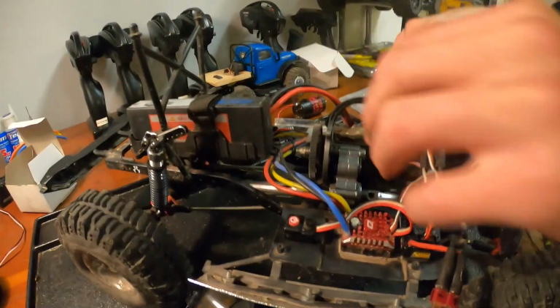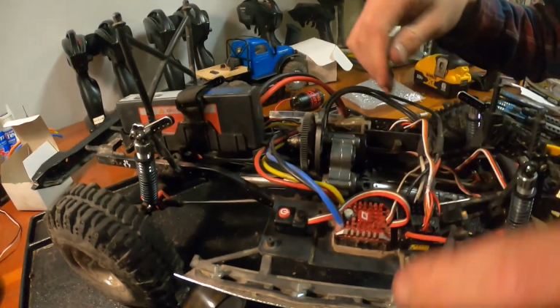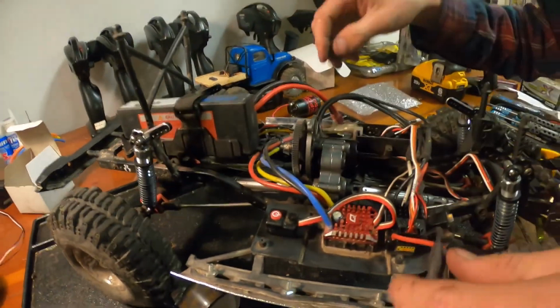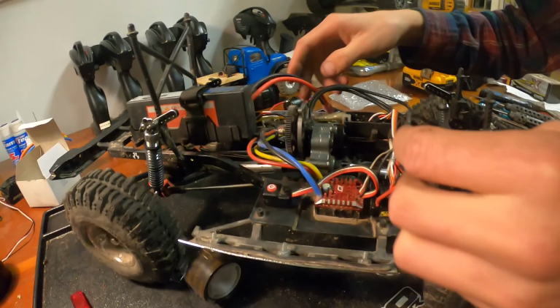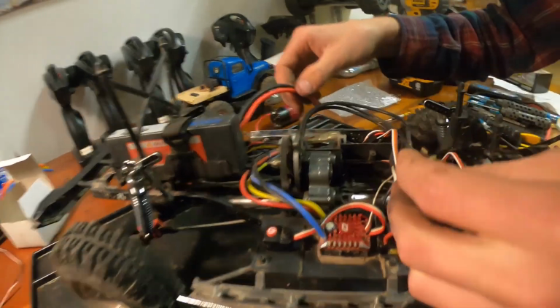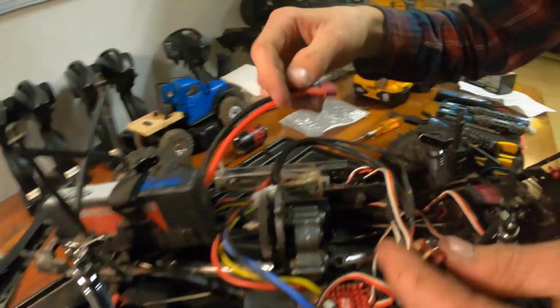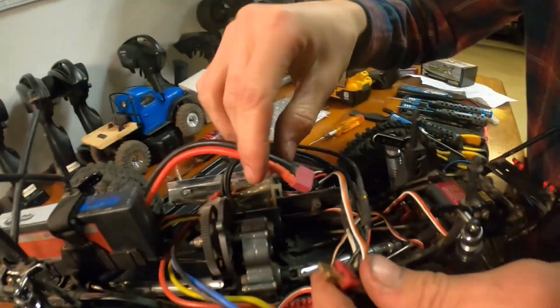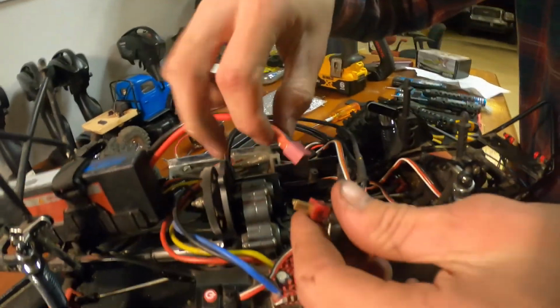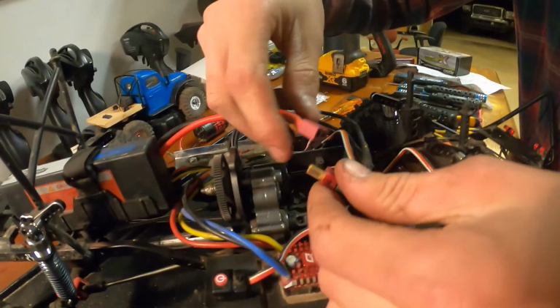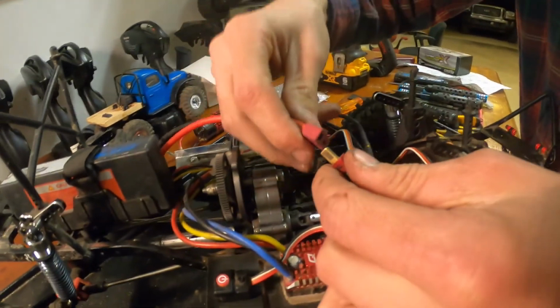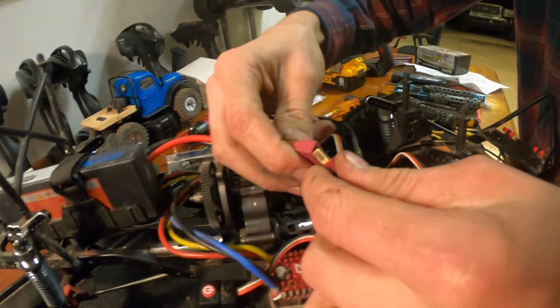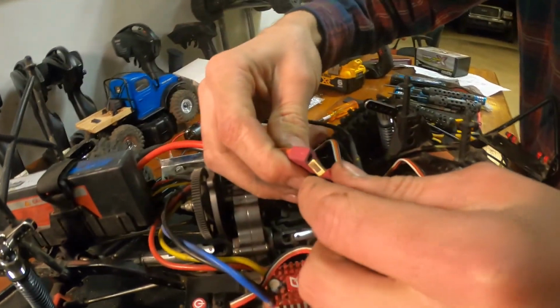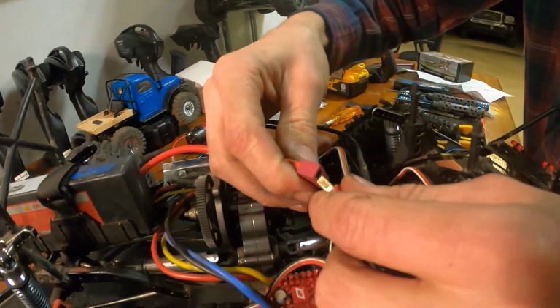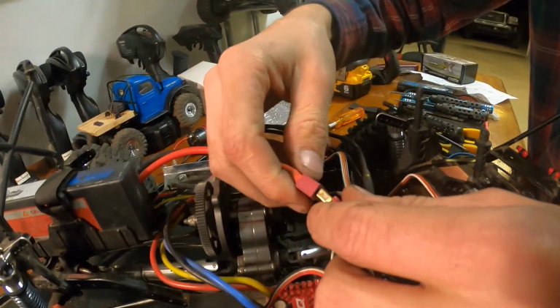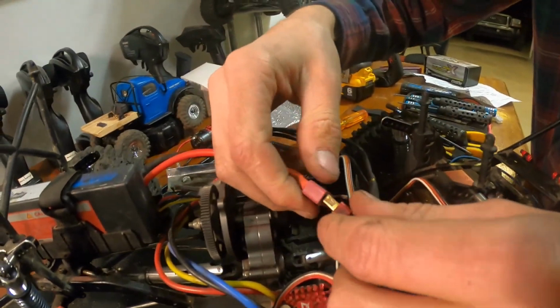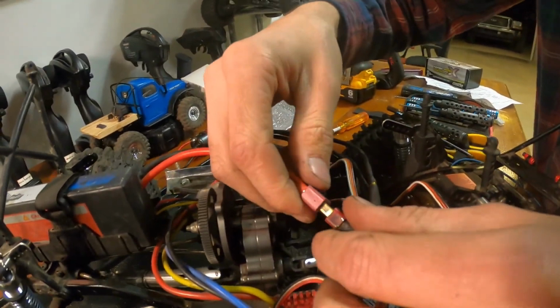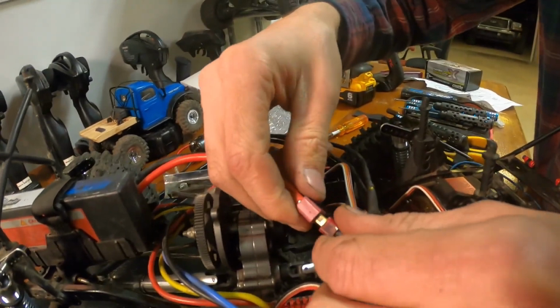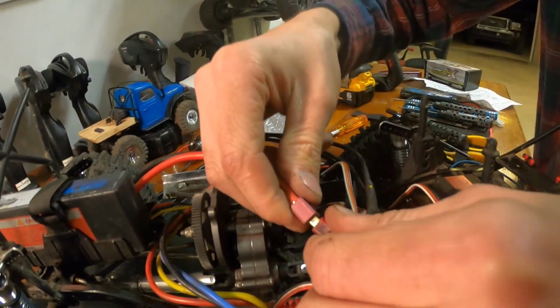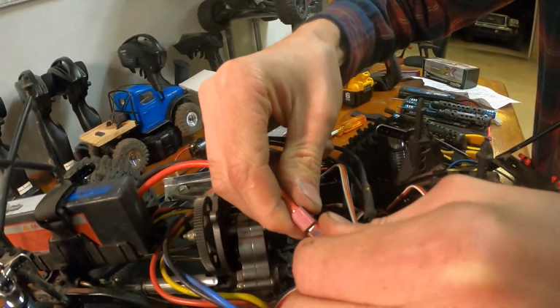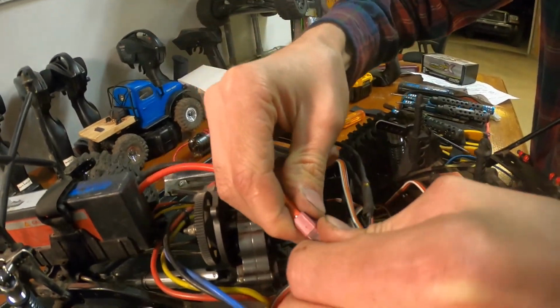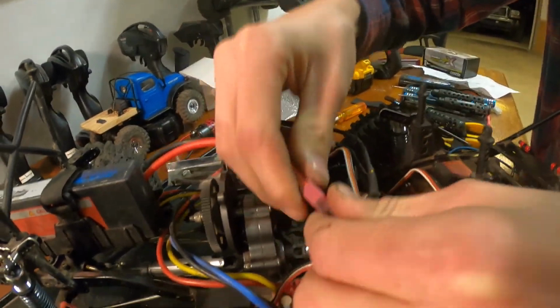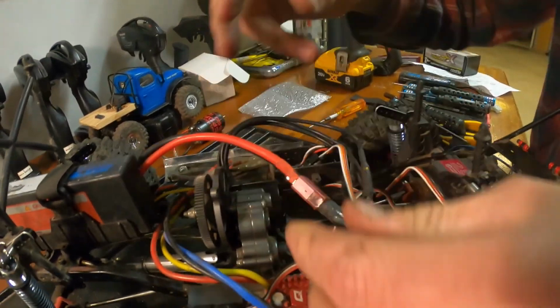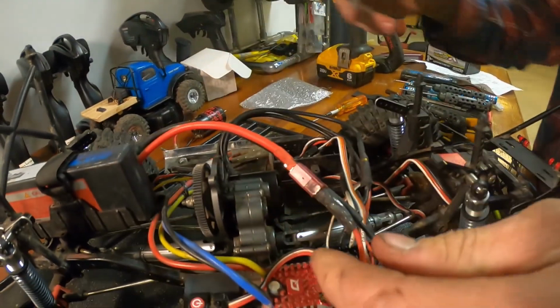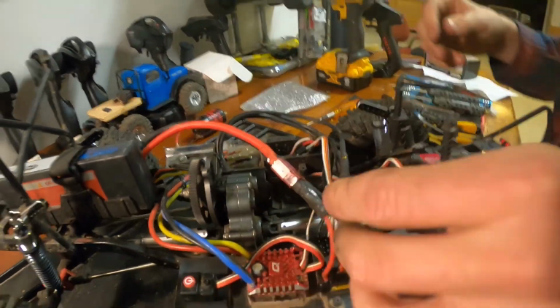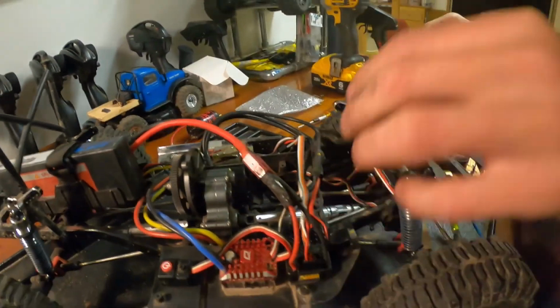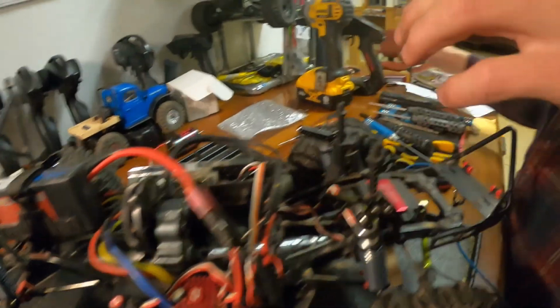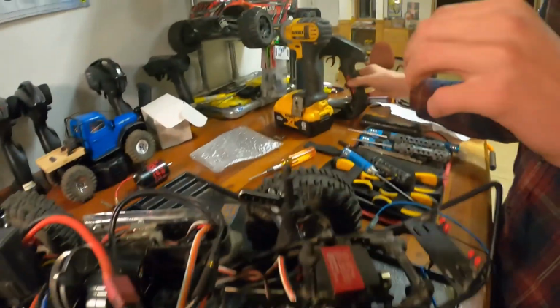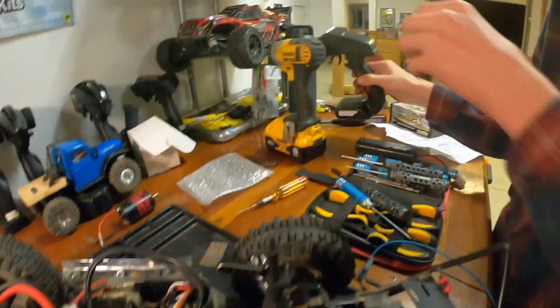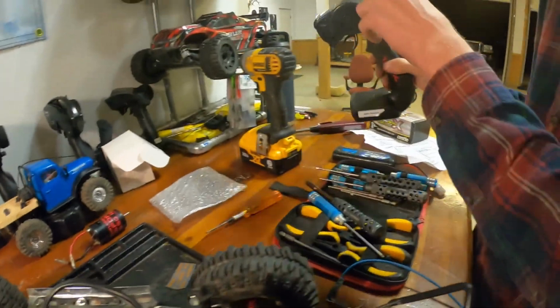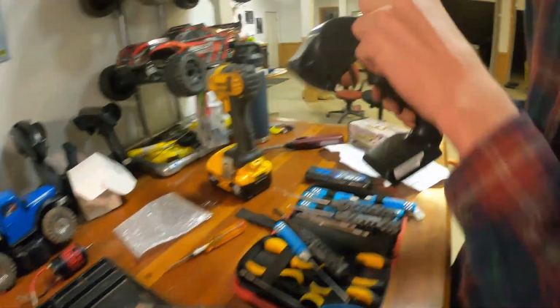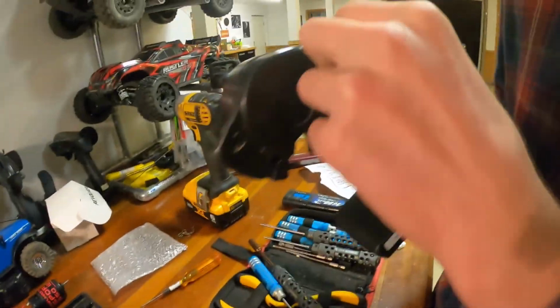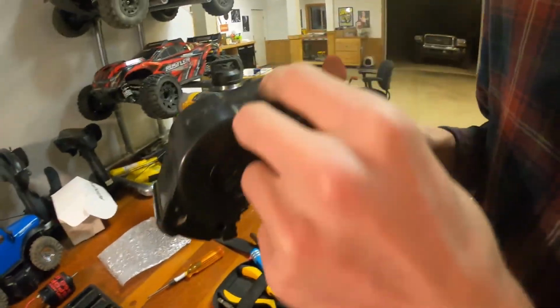Moment of truth. Plugging it in. What's going to go up in flames first? Our sketchy solder job.